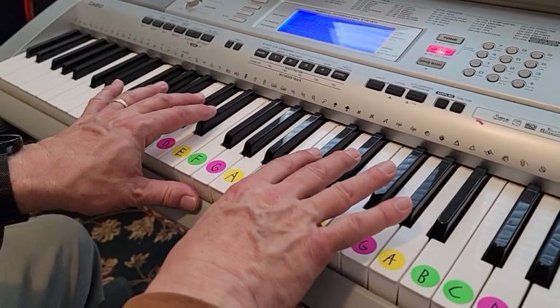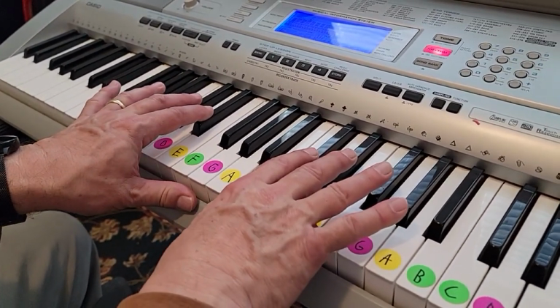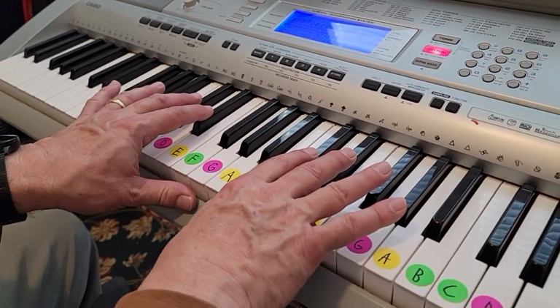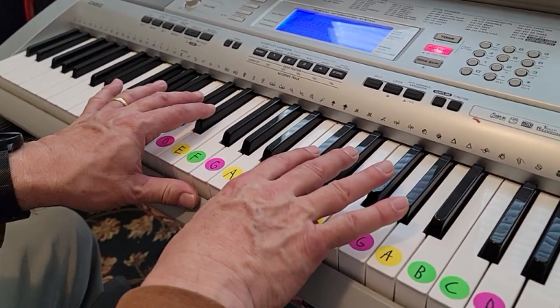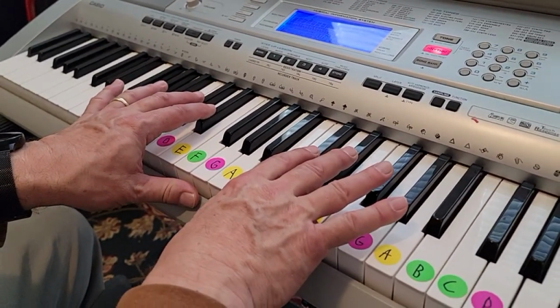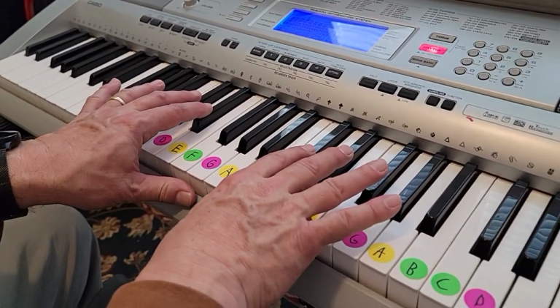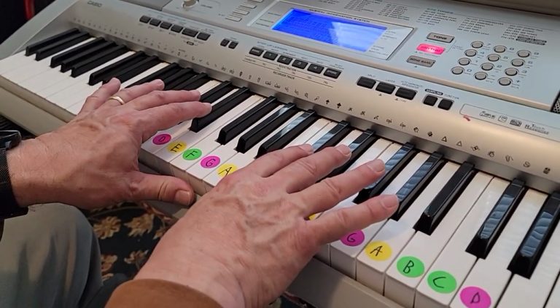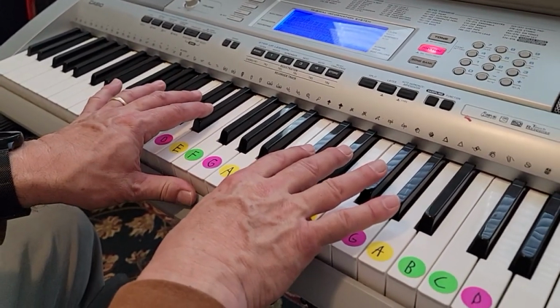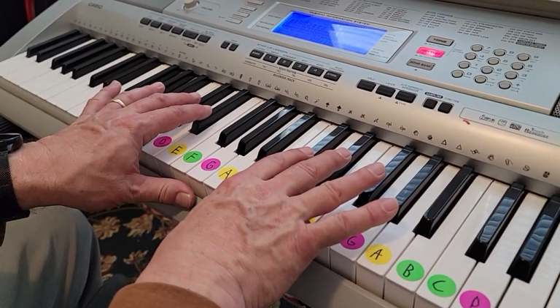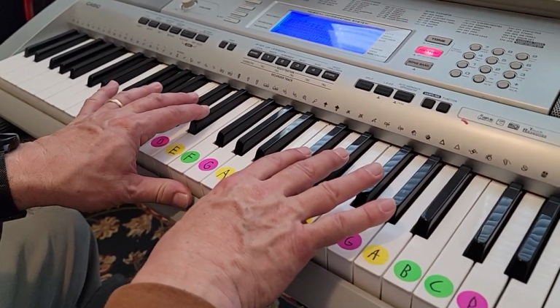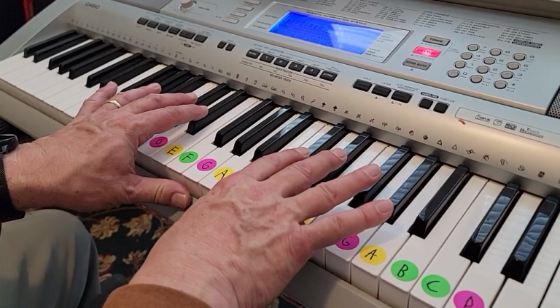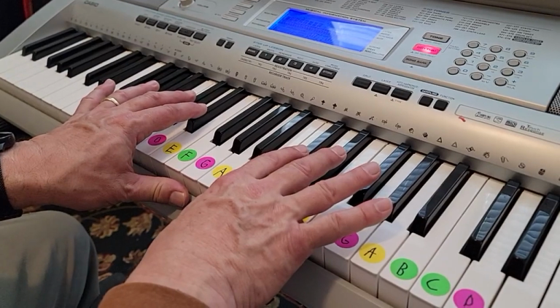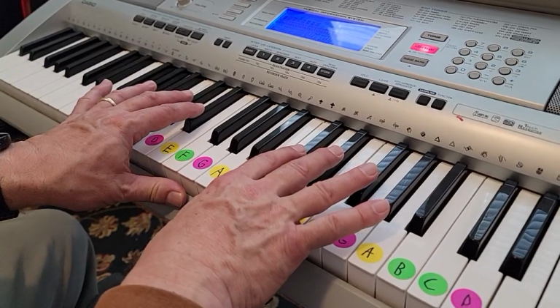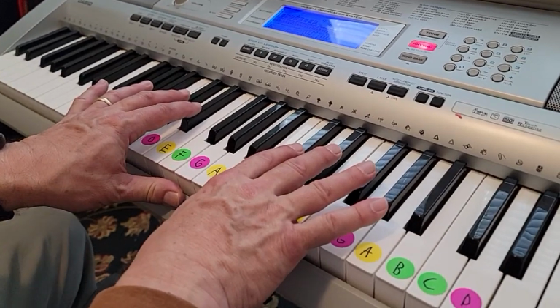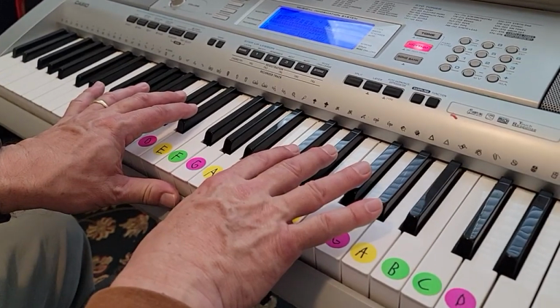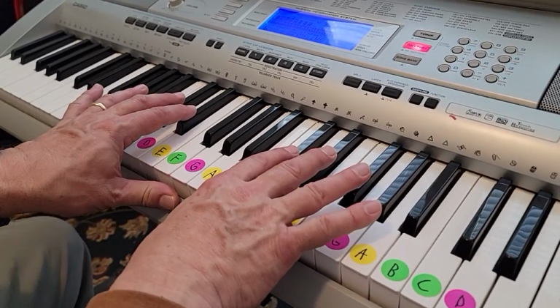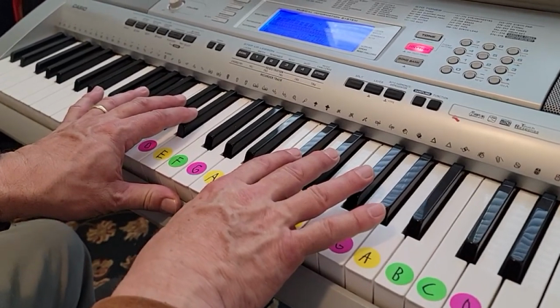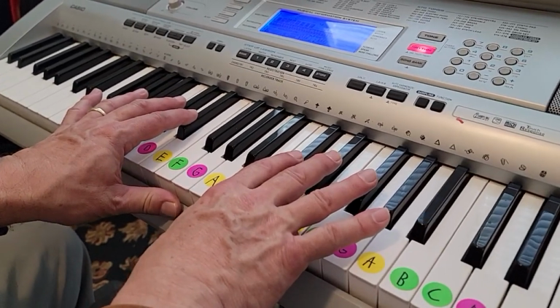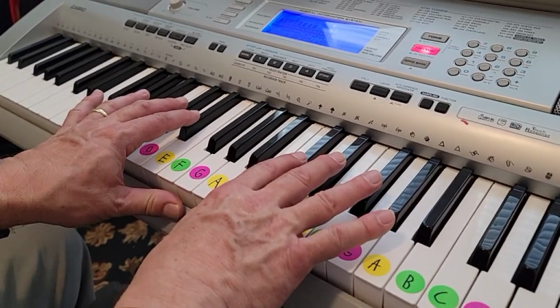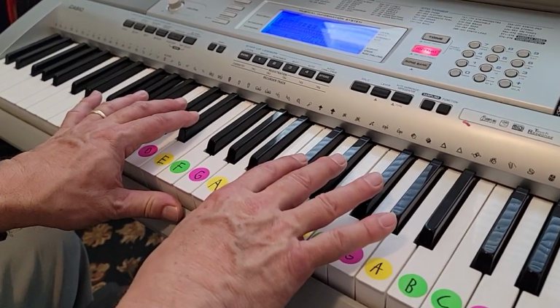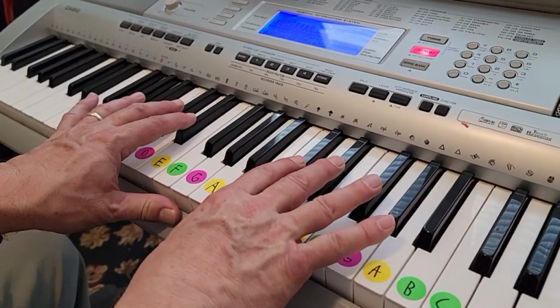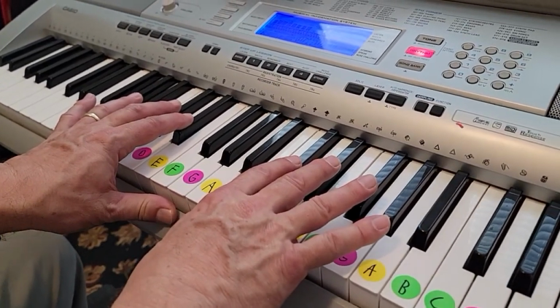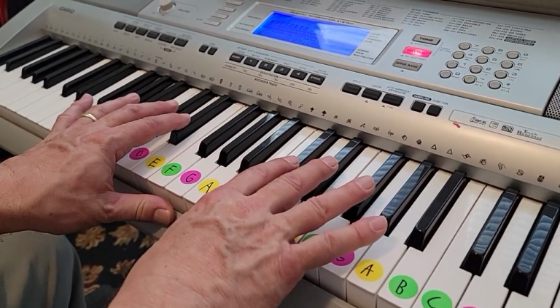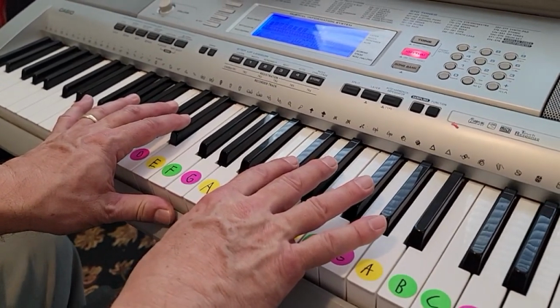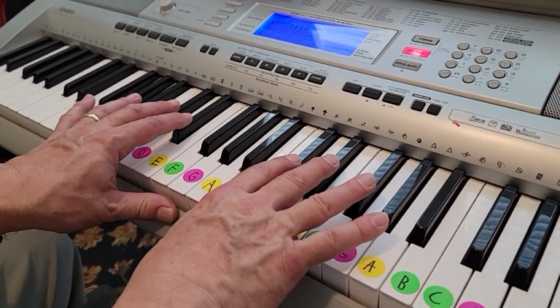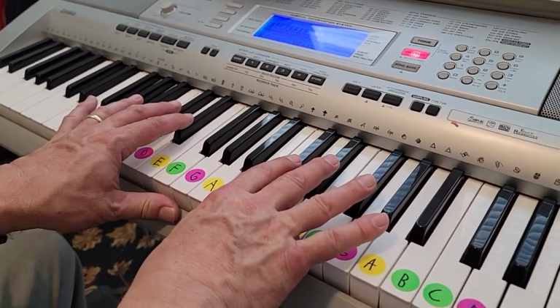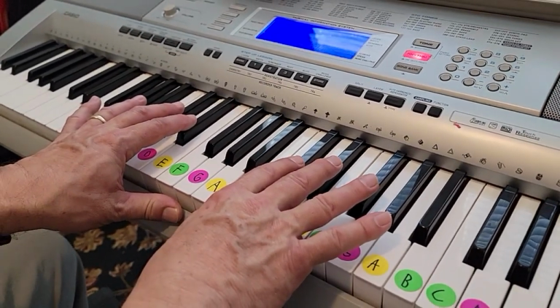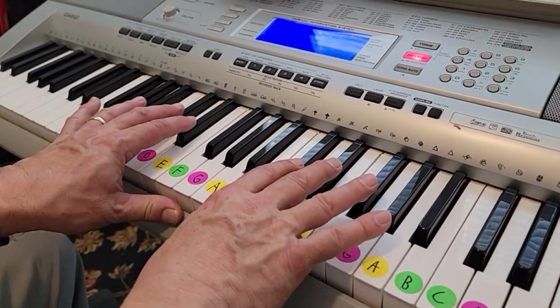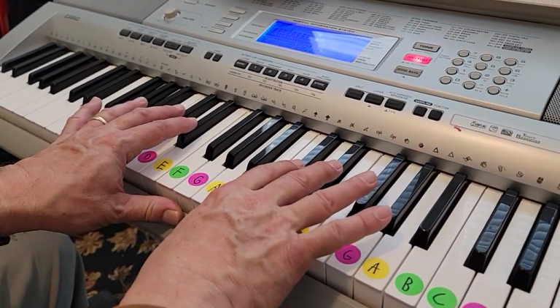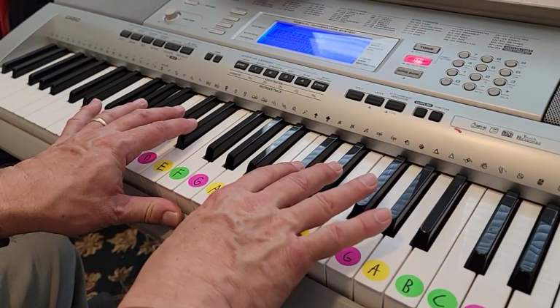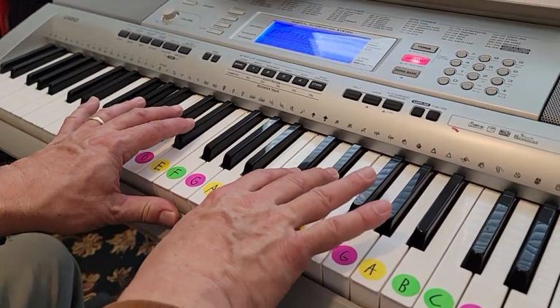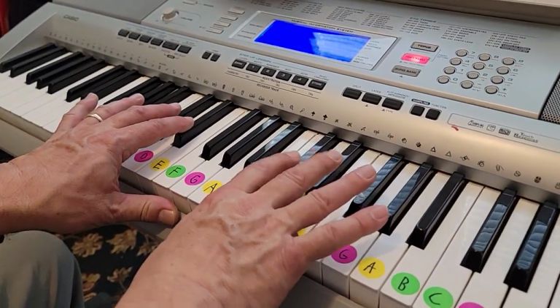This is the song. One, two, ready, play.